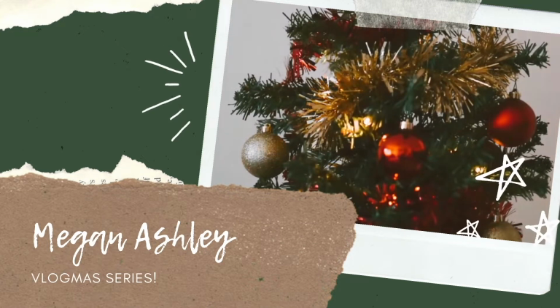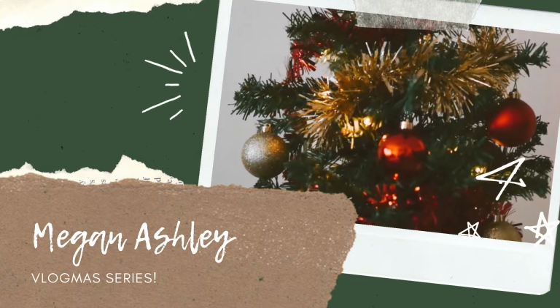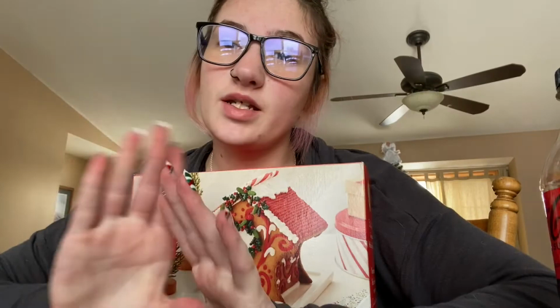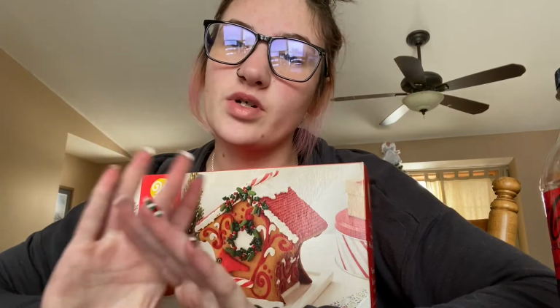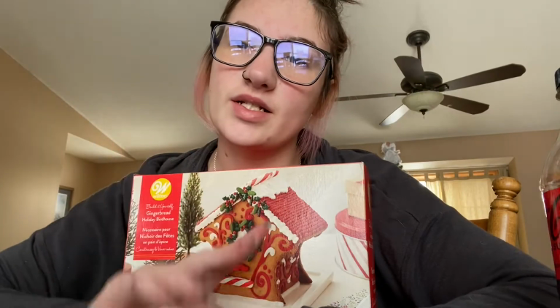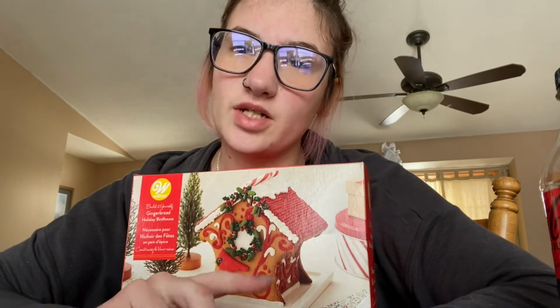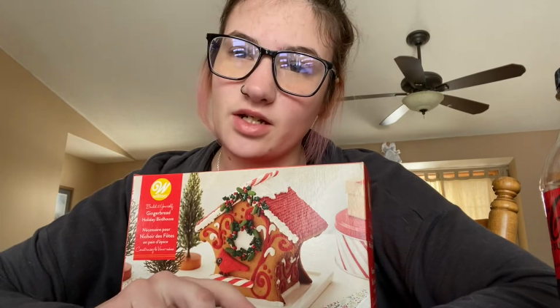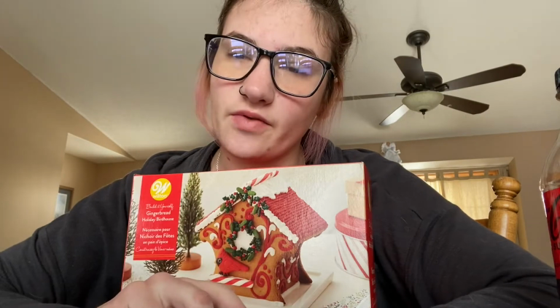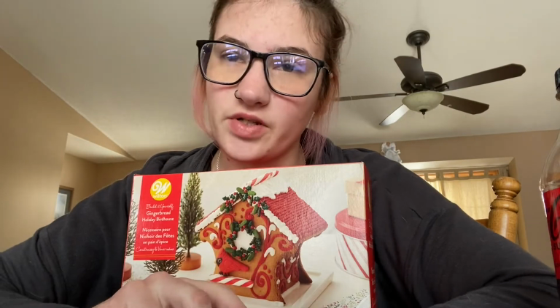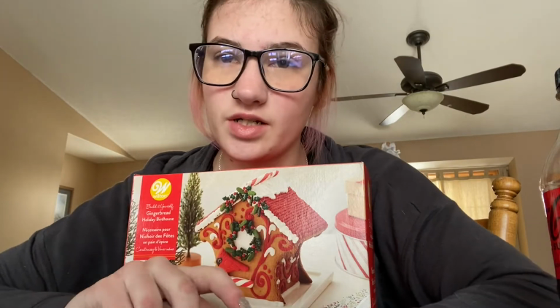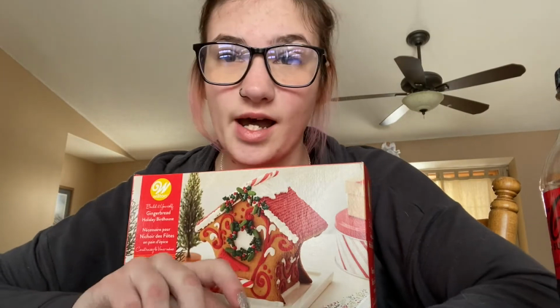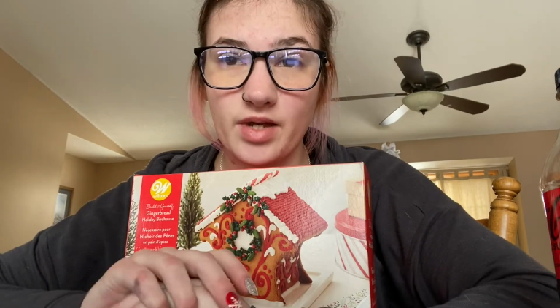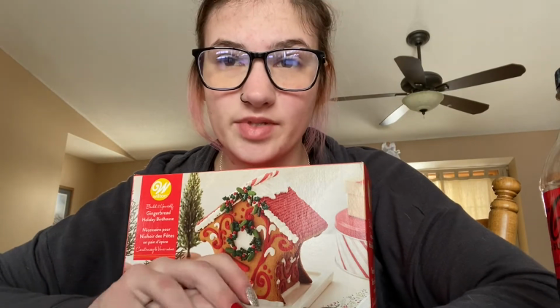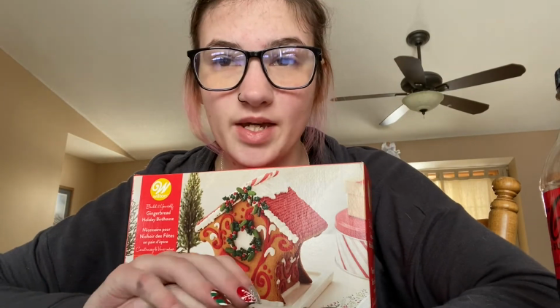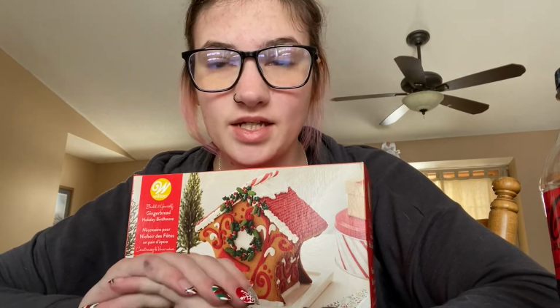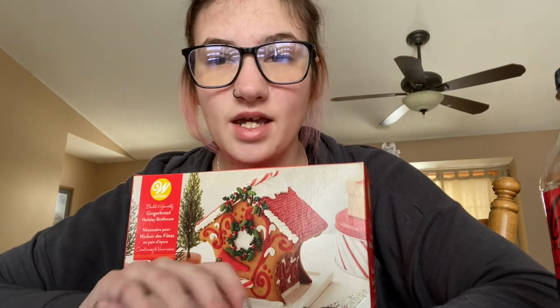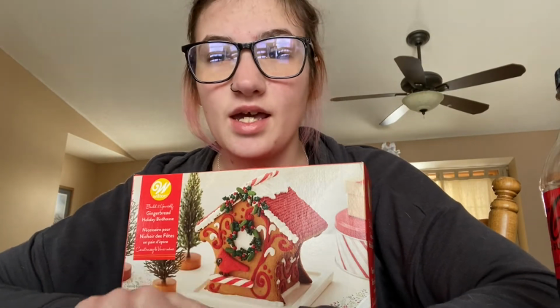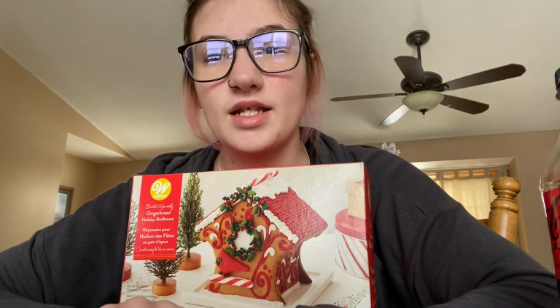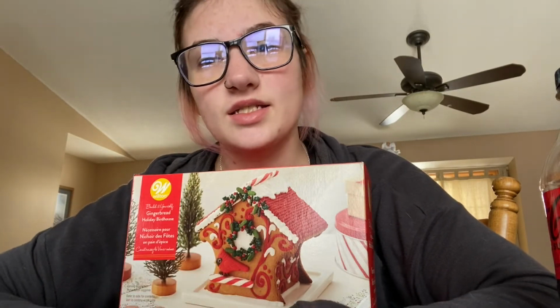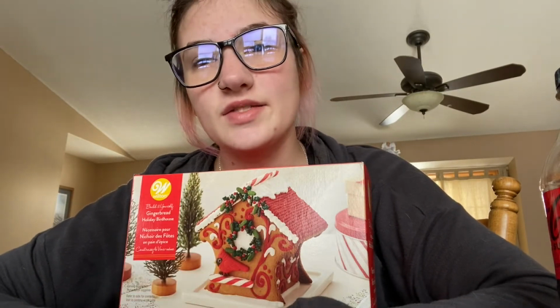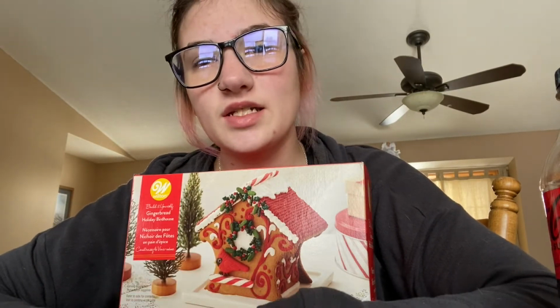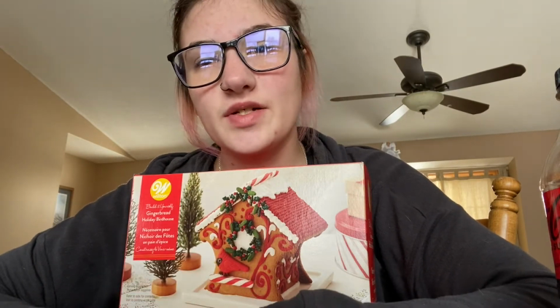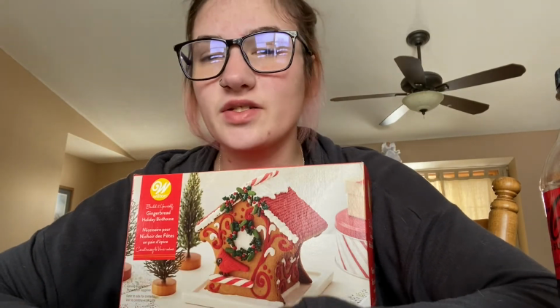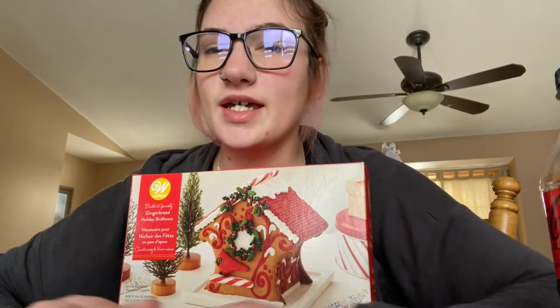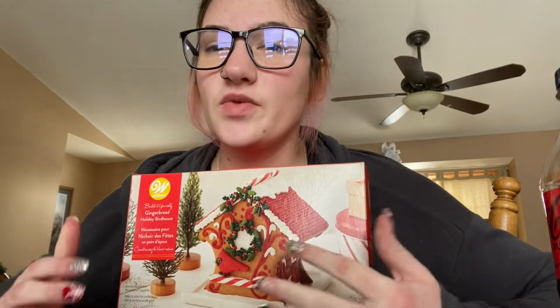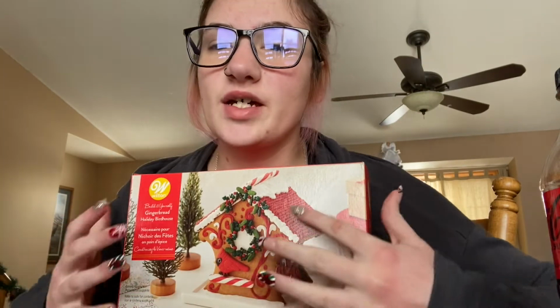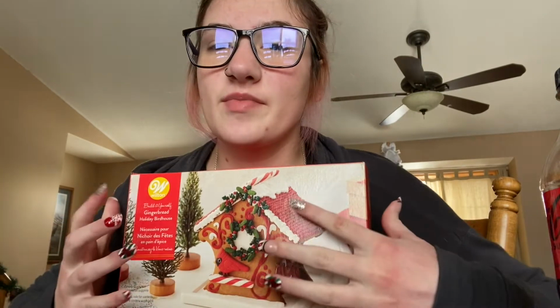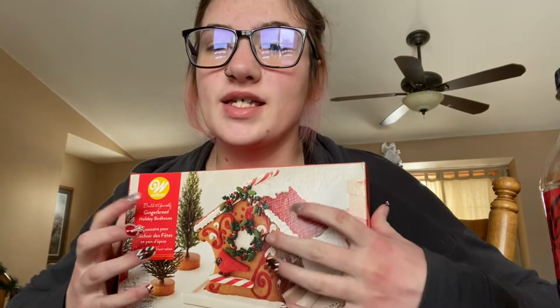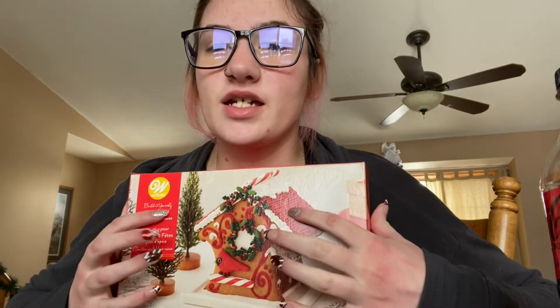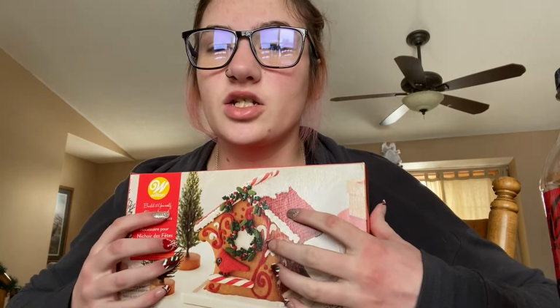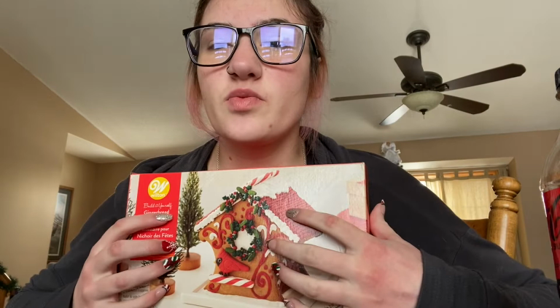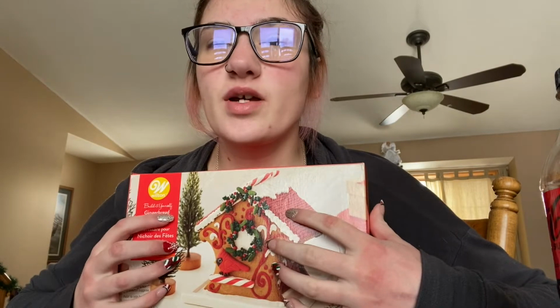Welcome back to my channel! If you're new here, hi, my name is Megan. In today's video, as you can tell, we are making a gingerbread birdhouse.